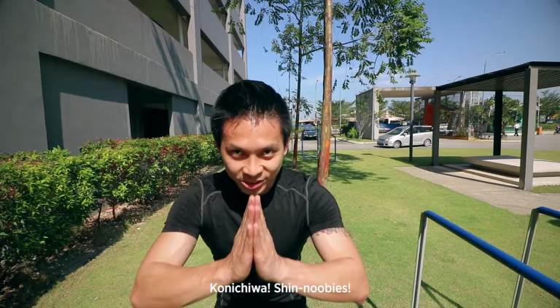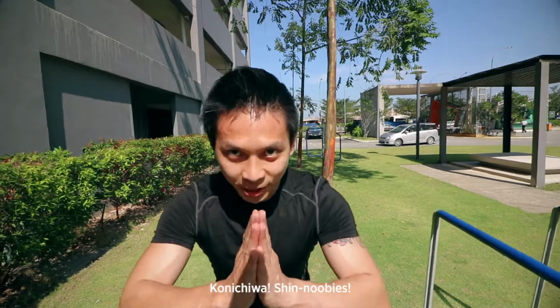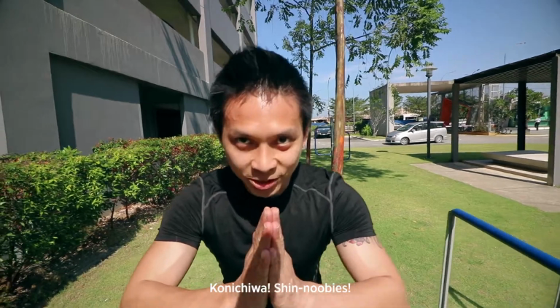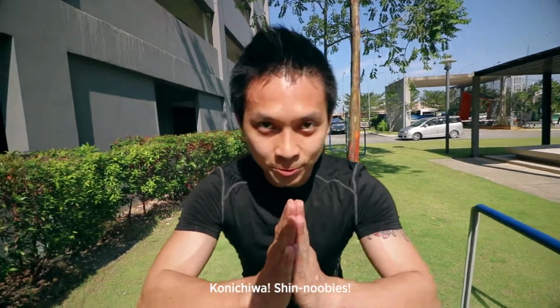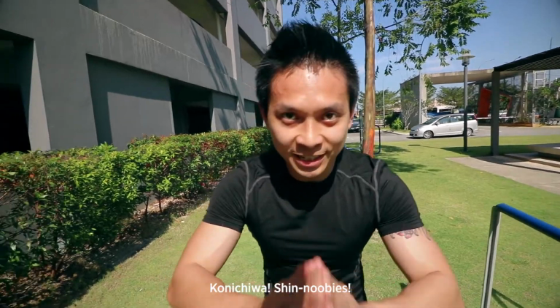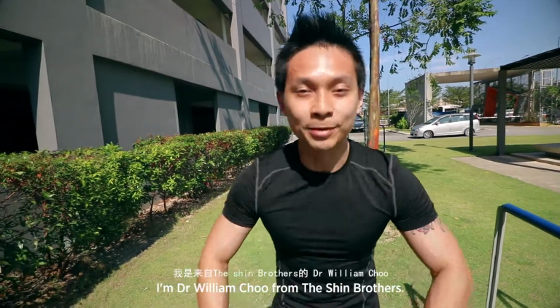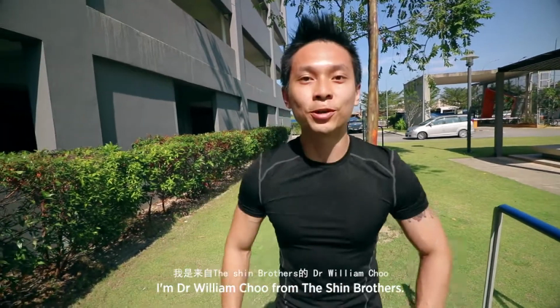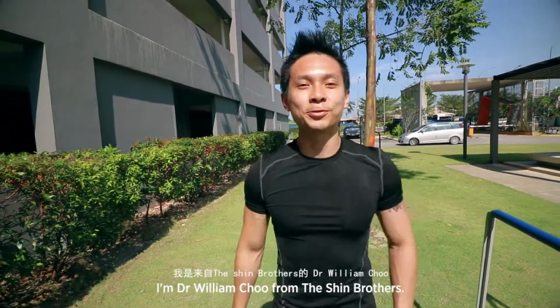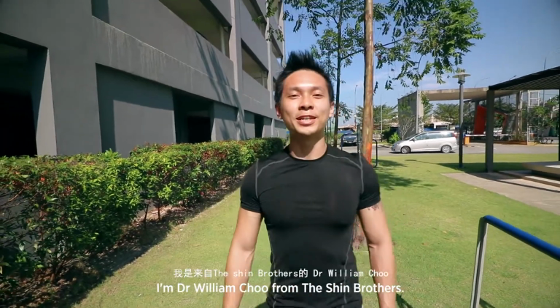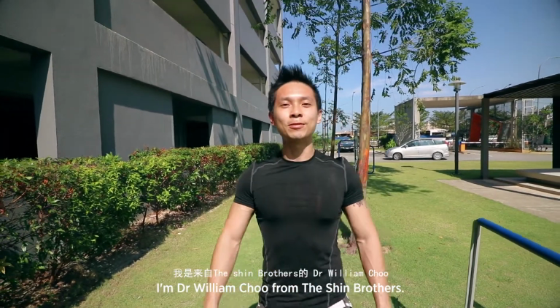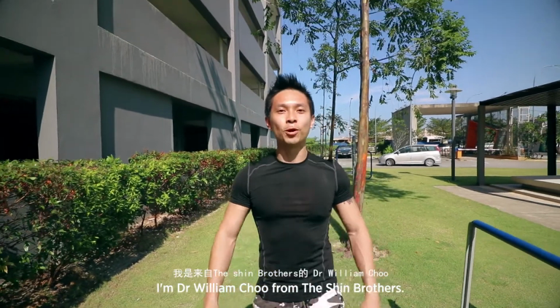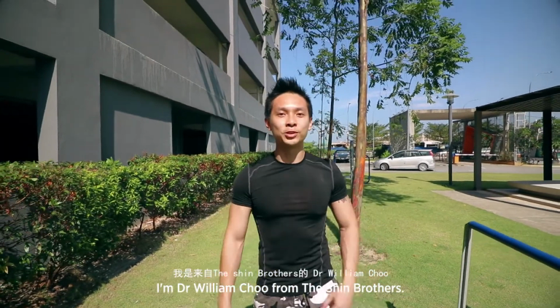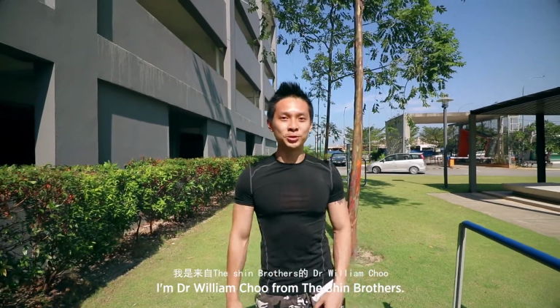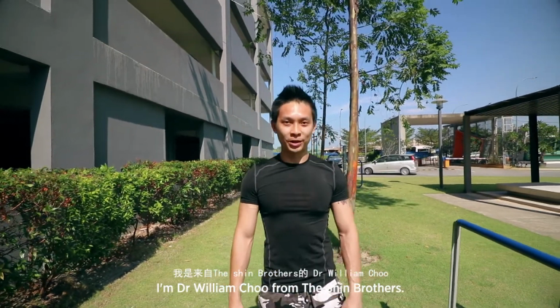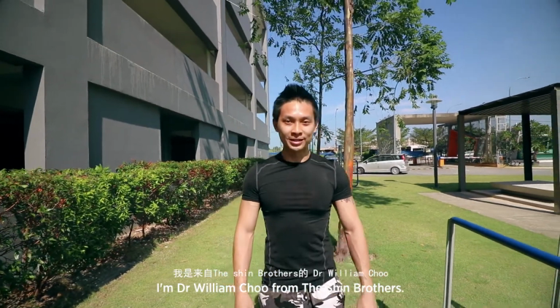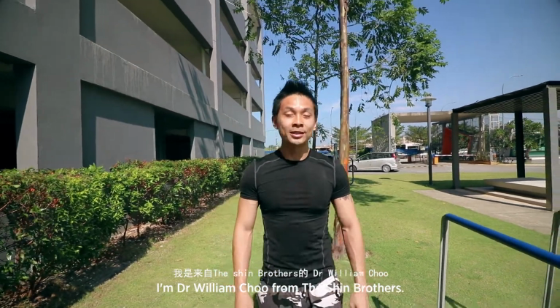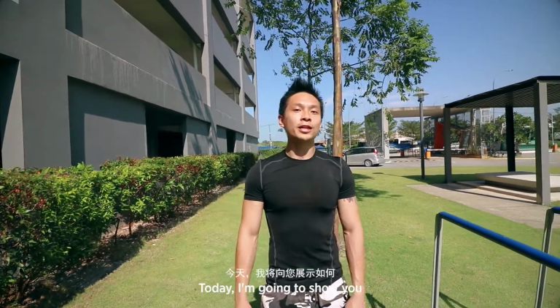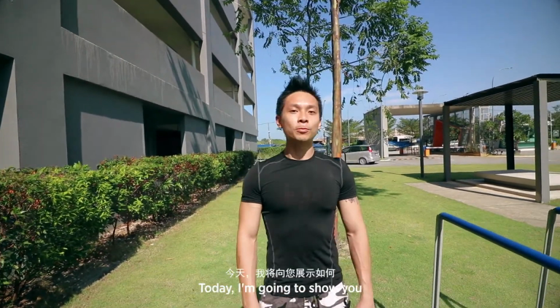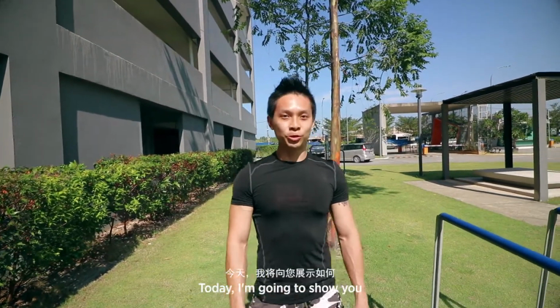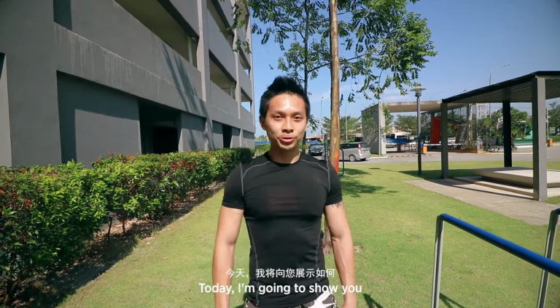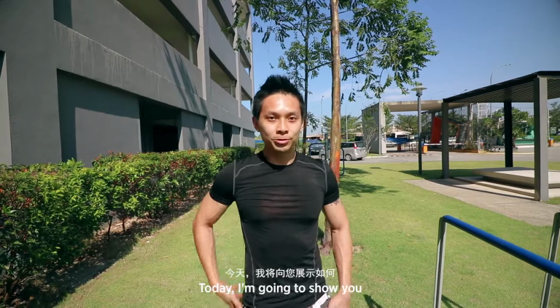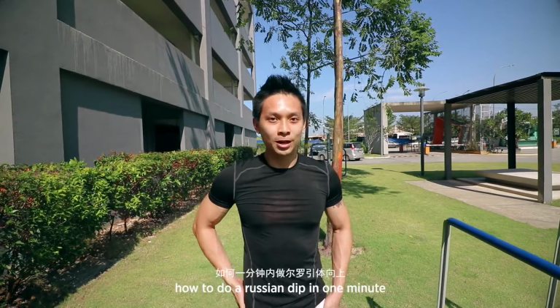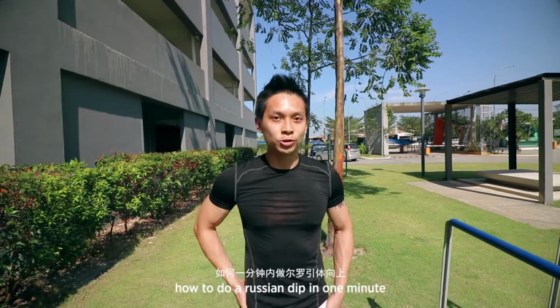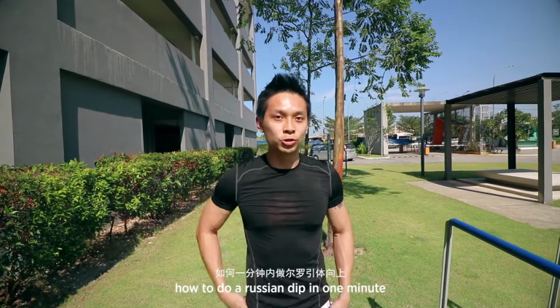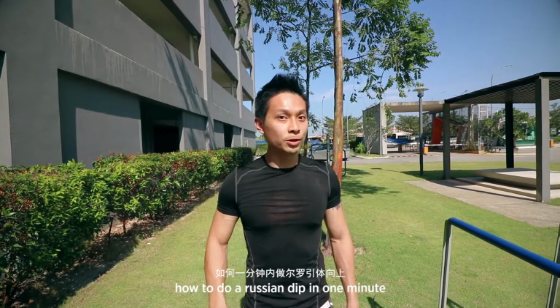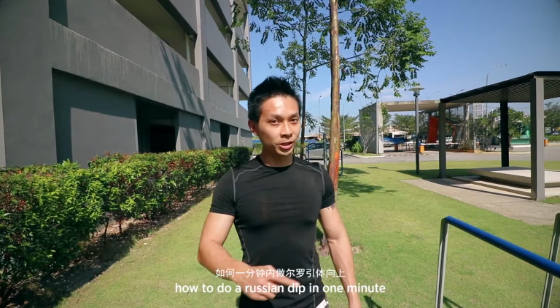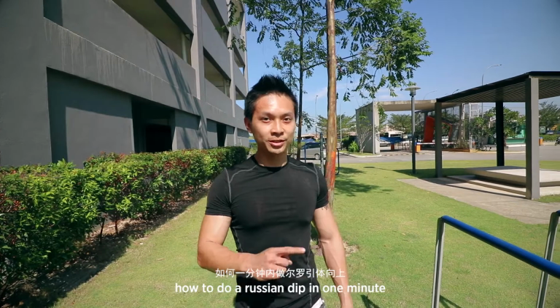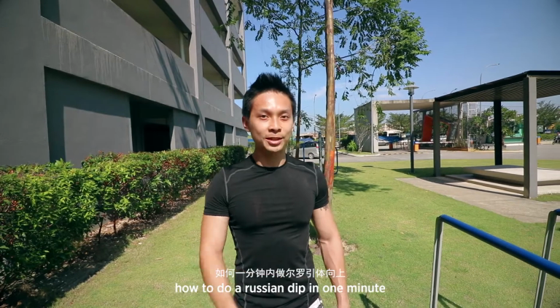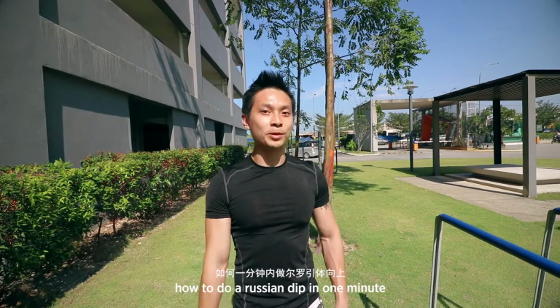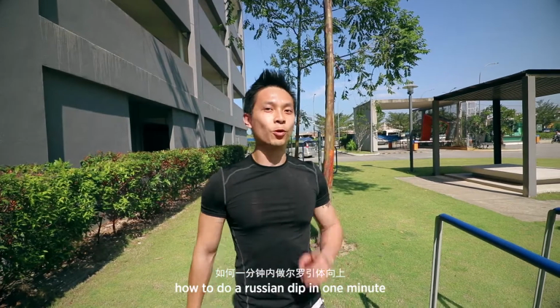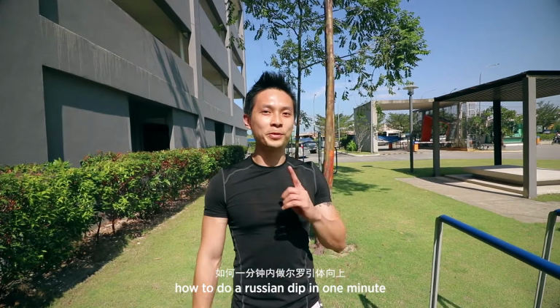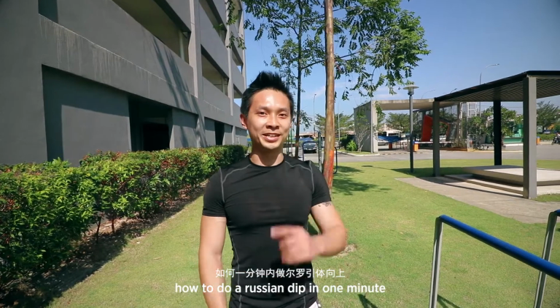Konnichiwa Shinobis! I'm Dr. William from the Shin Brothers. Today I'll be showing you how to do a Russian dip in one minute.